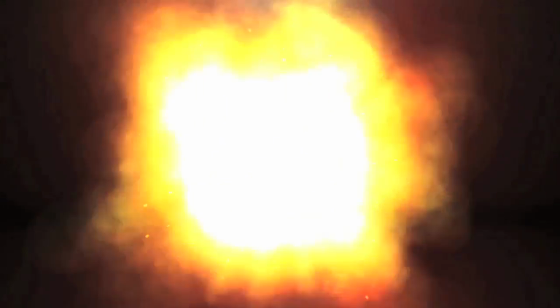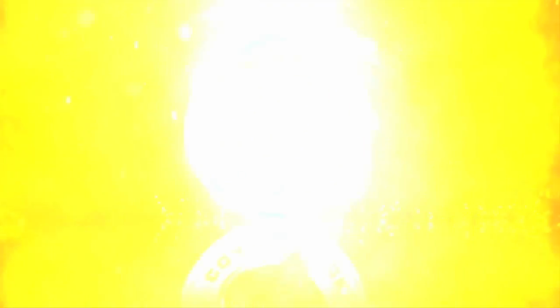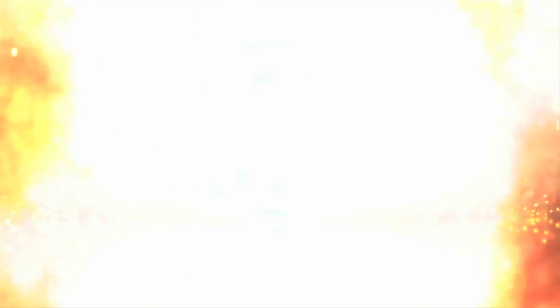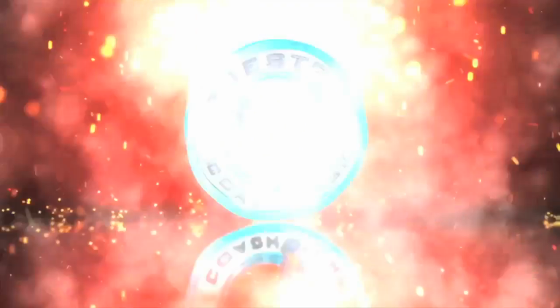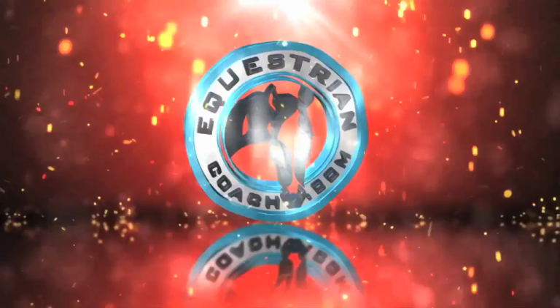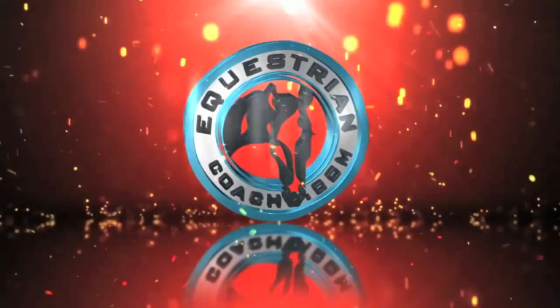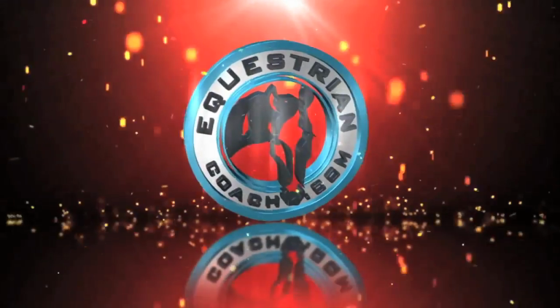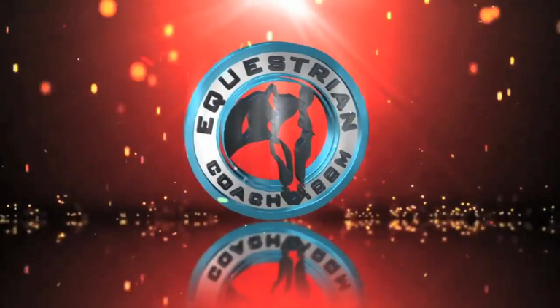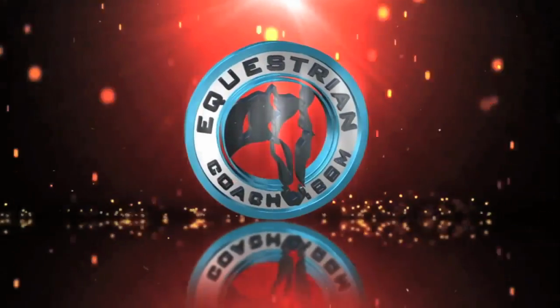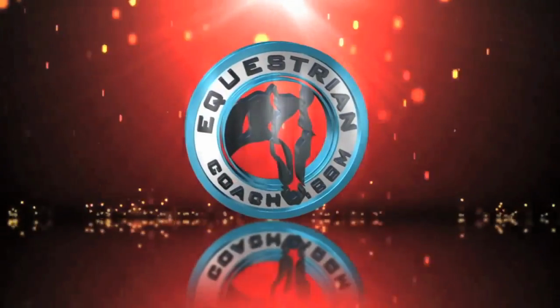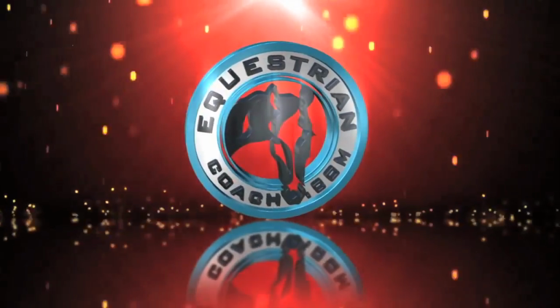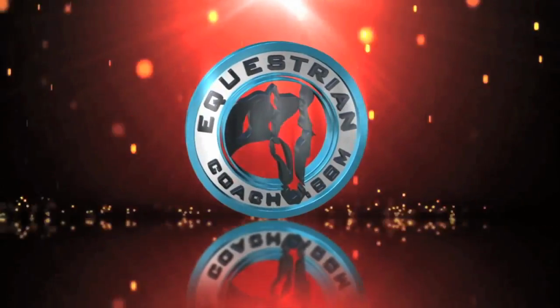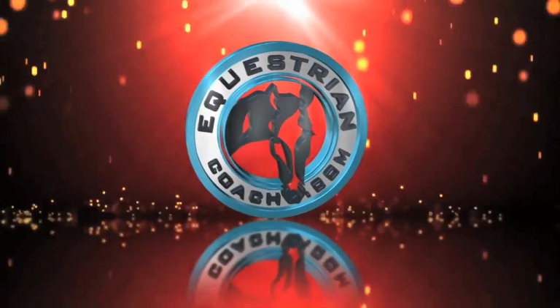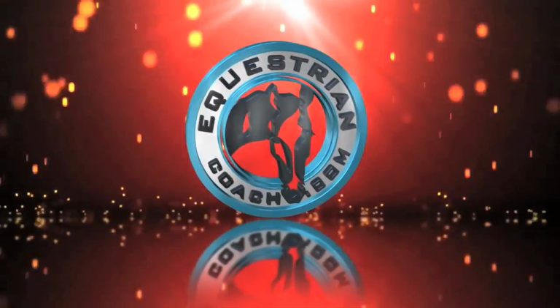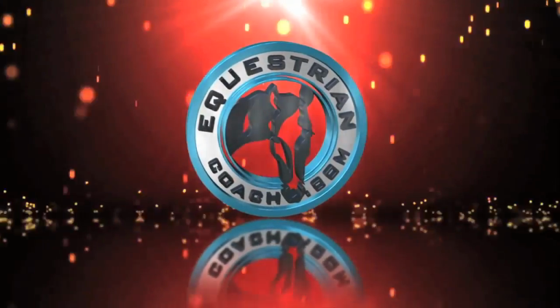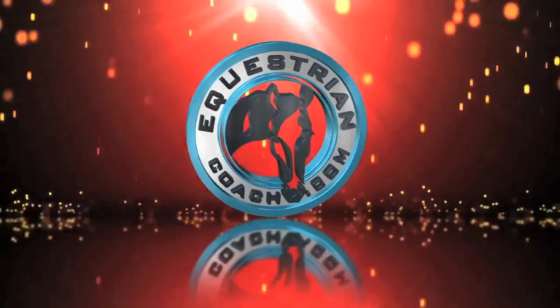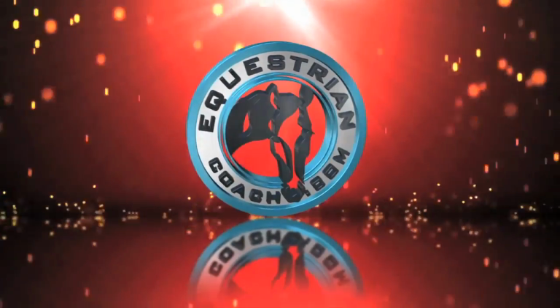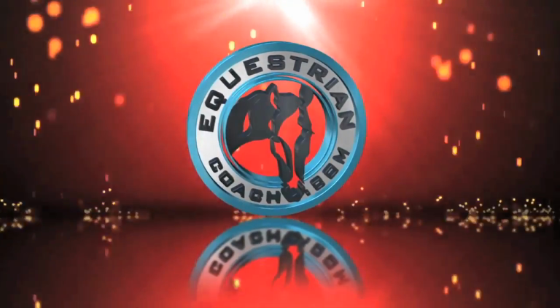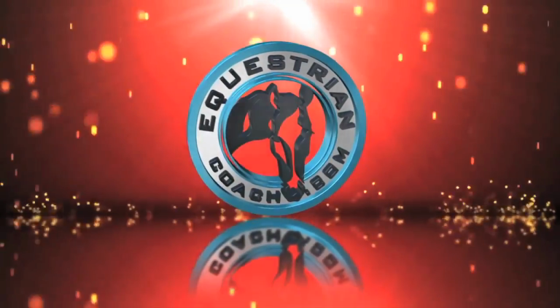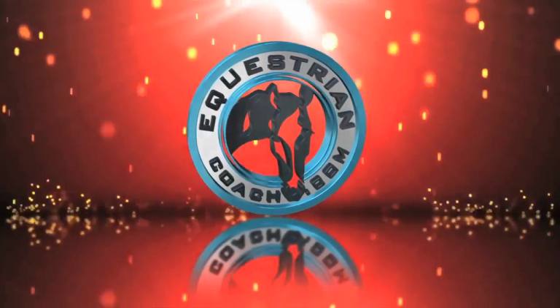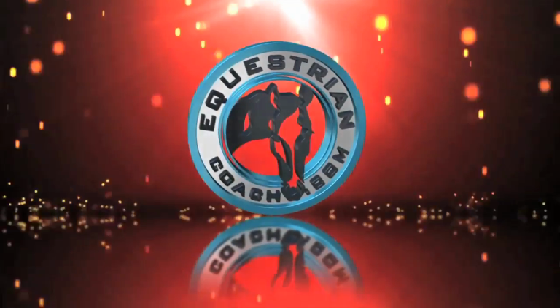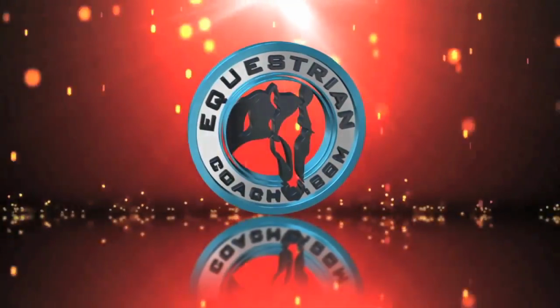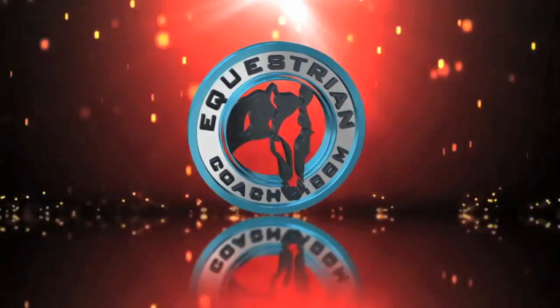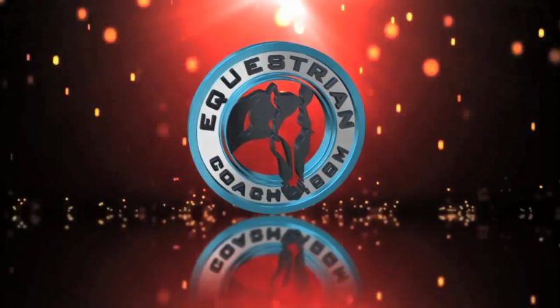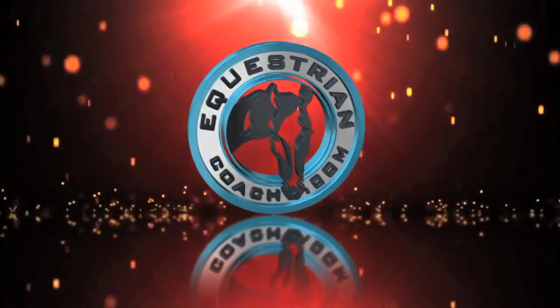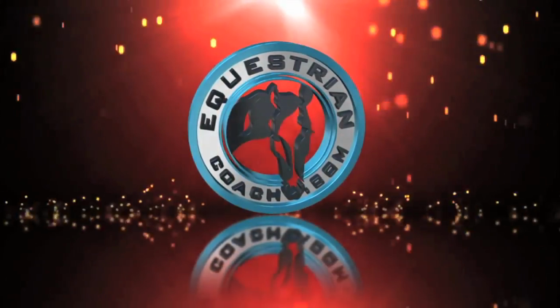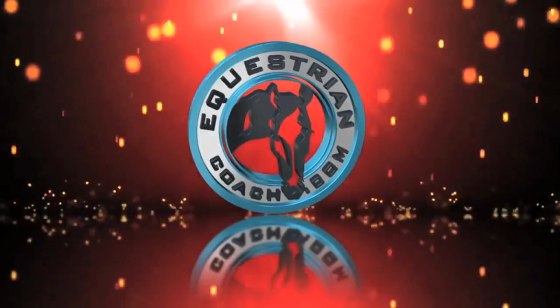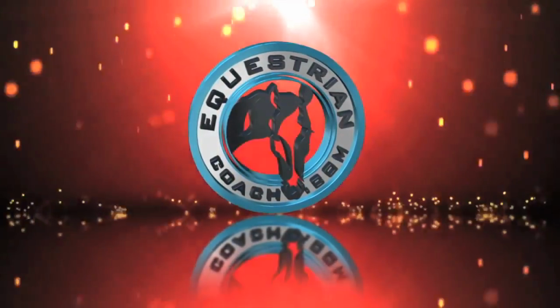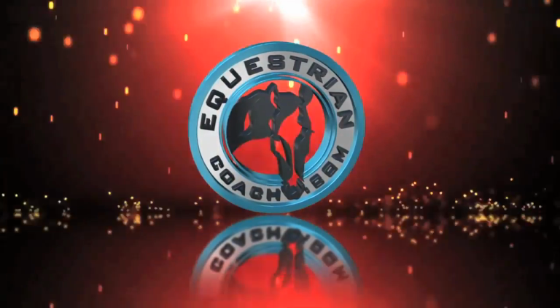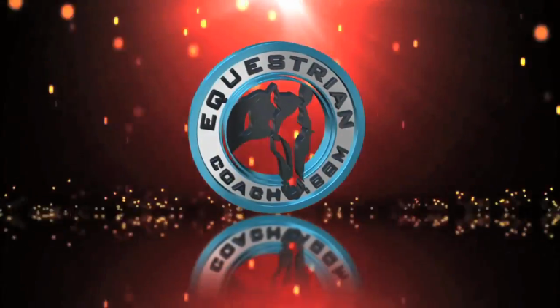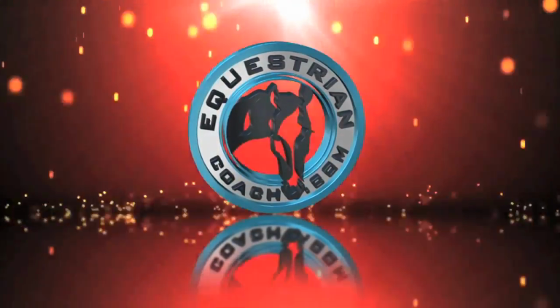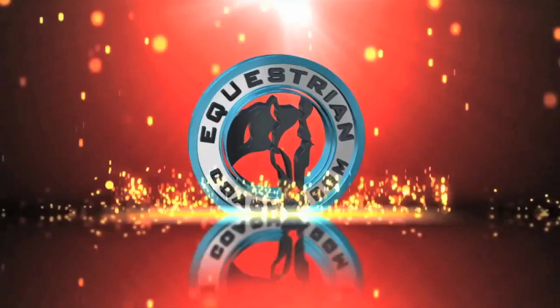This video brought to you by equestriancoach.com, the world's leading equestrian education source.